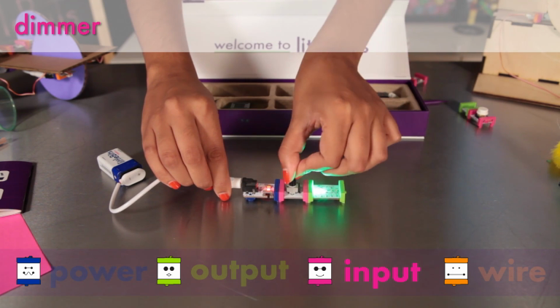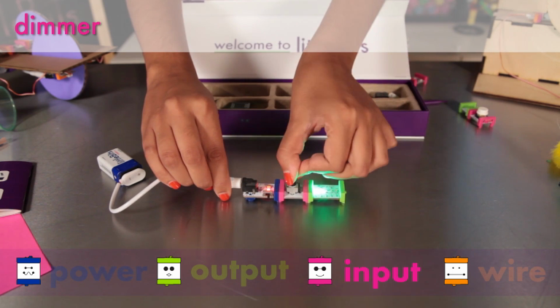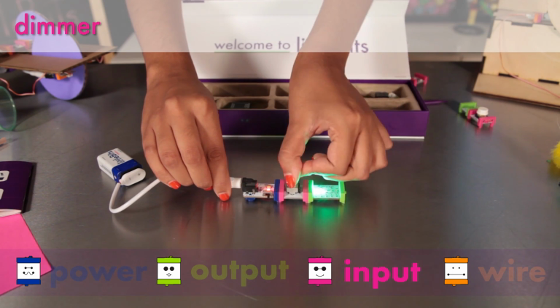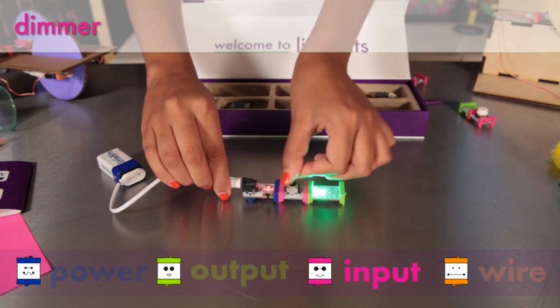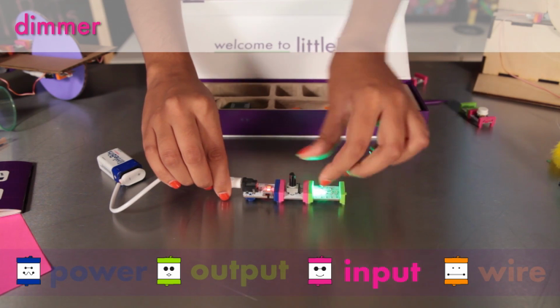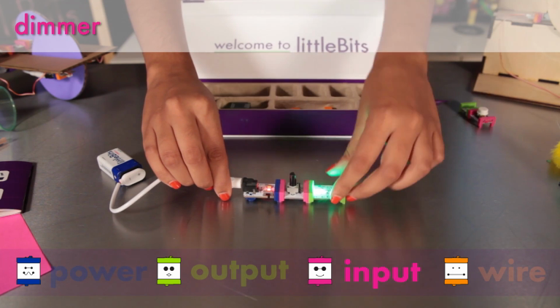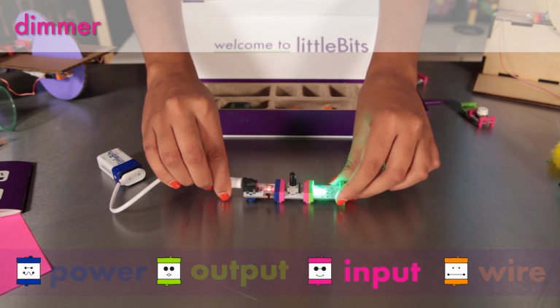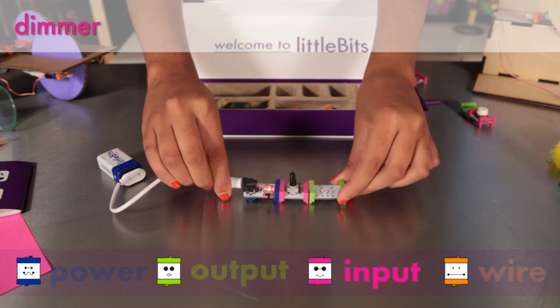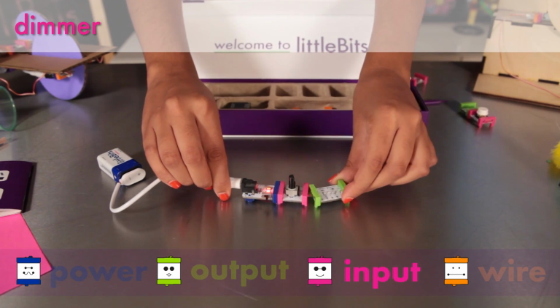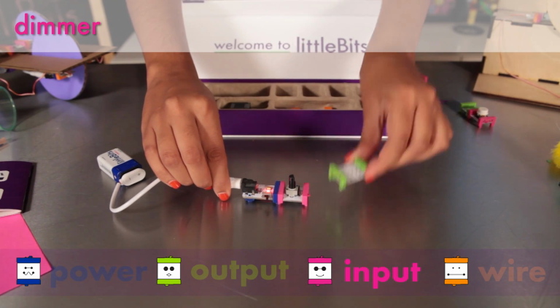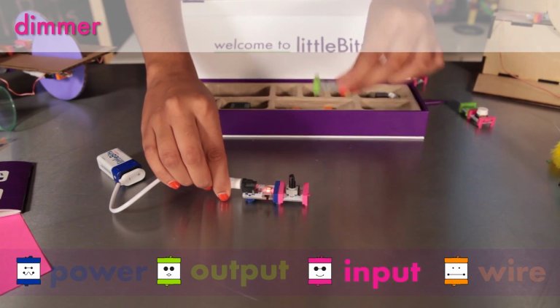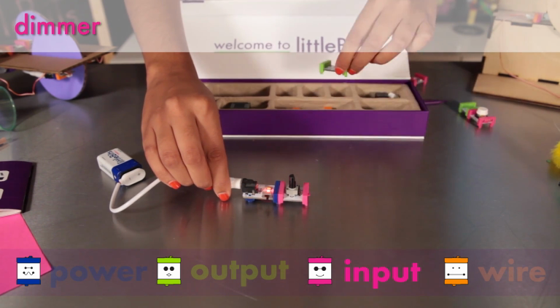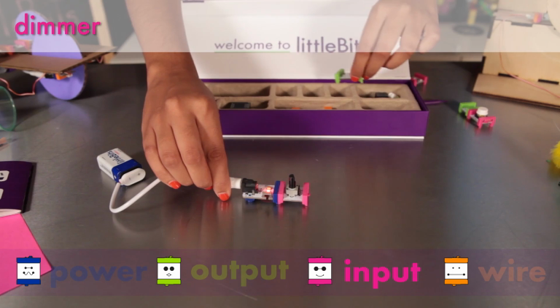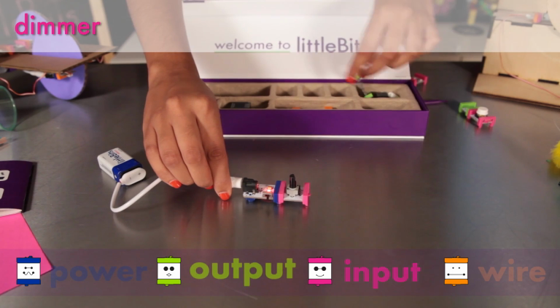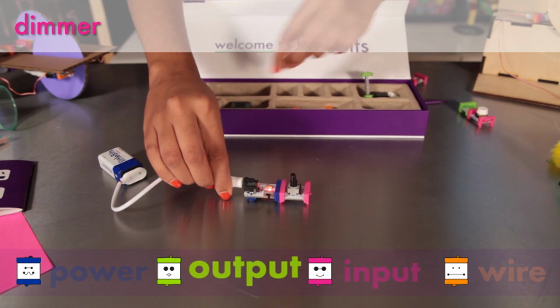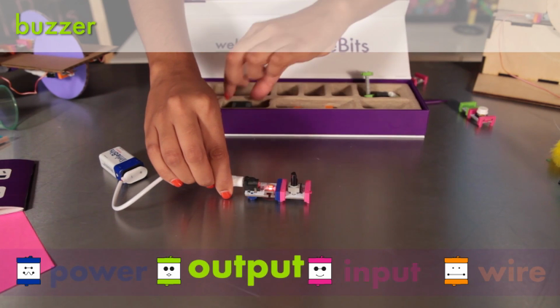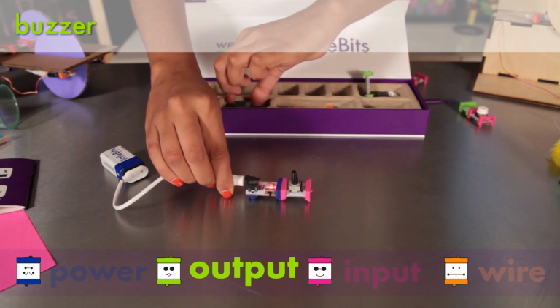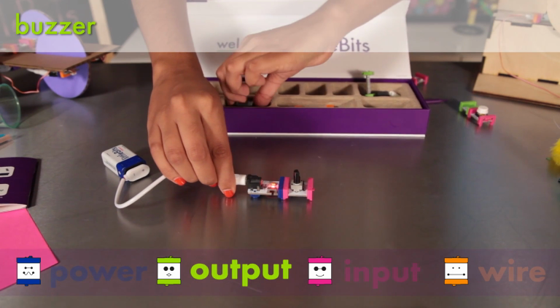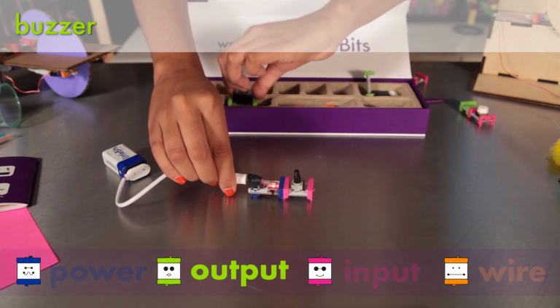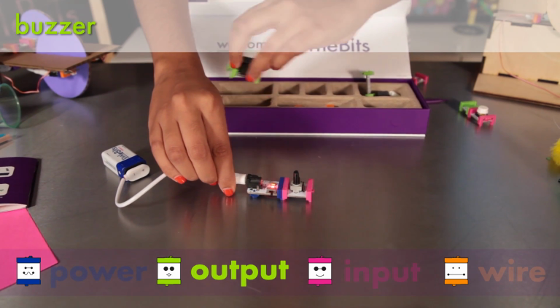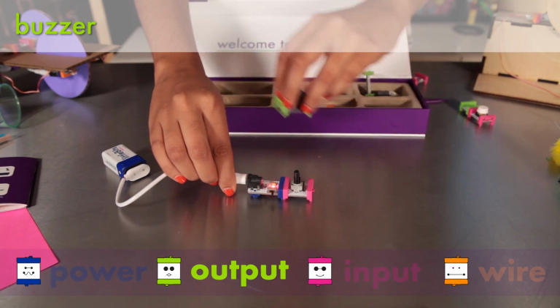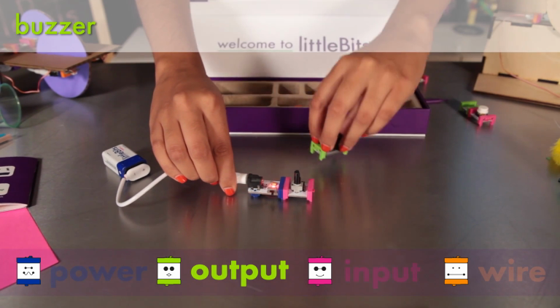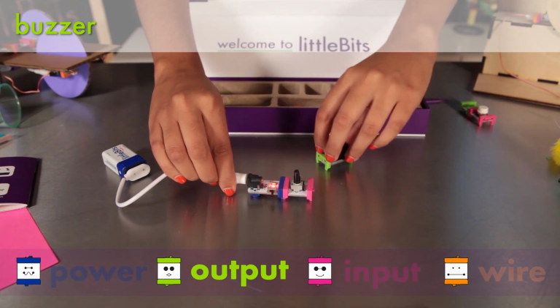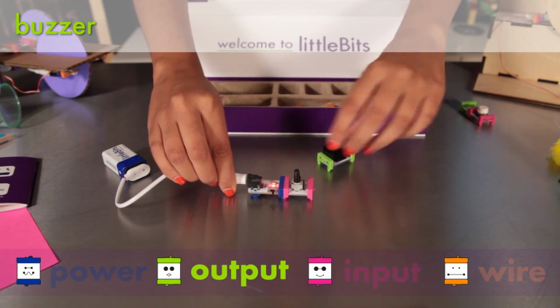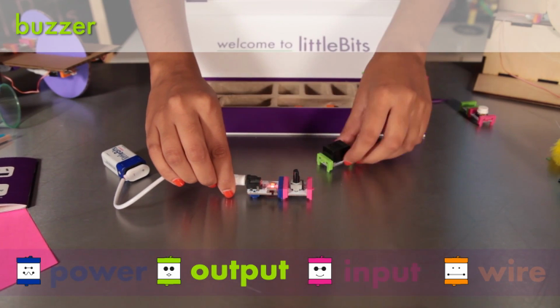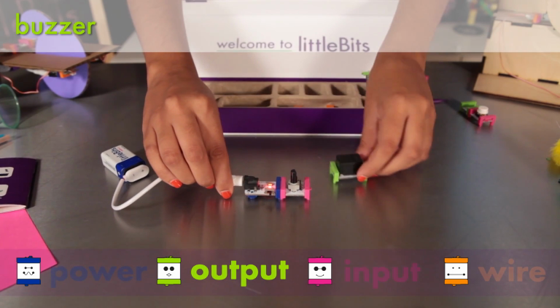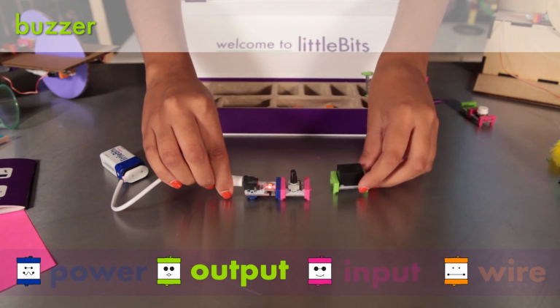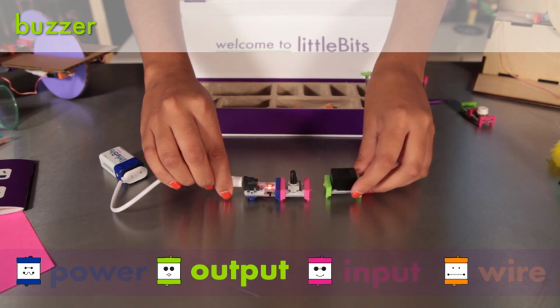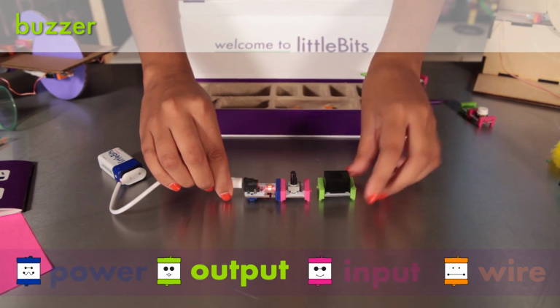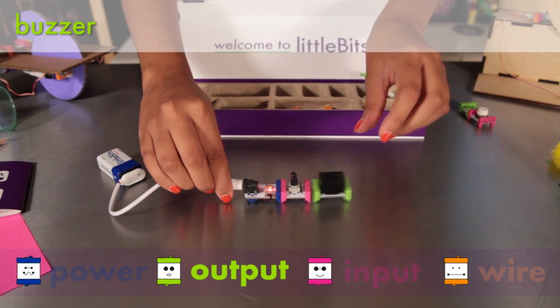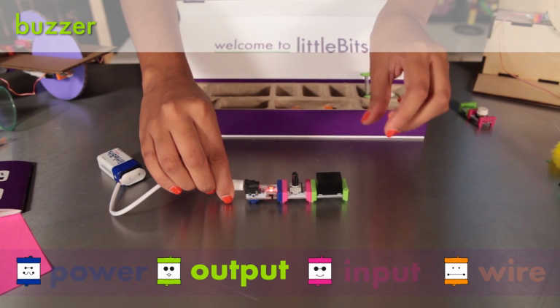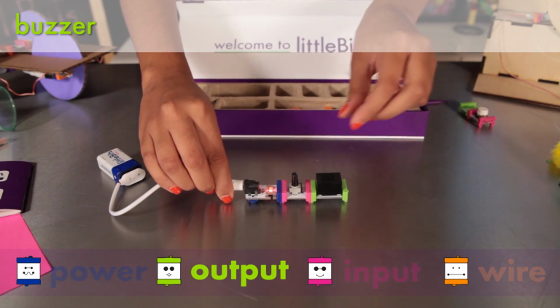Now try your dimmer with the buzzer. This module's sound makes a noise that you just can't ignore.